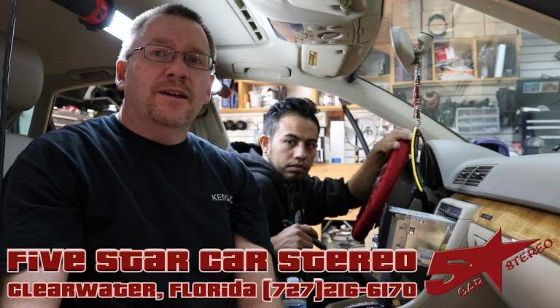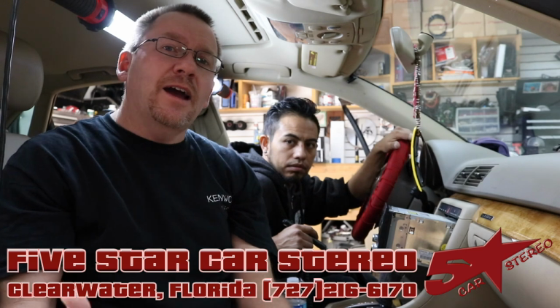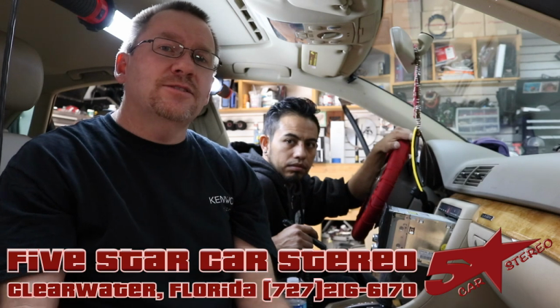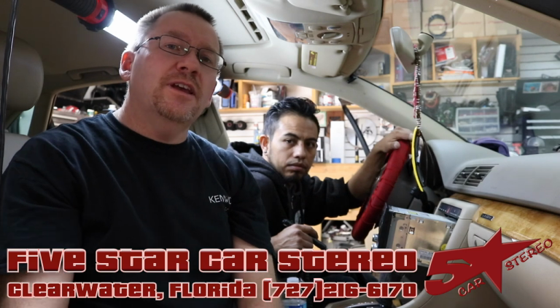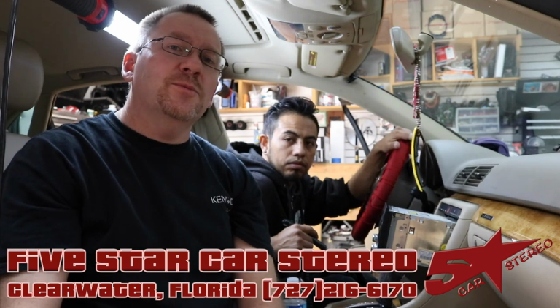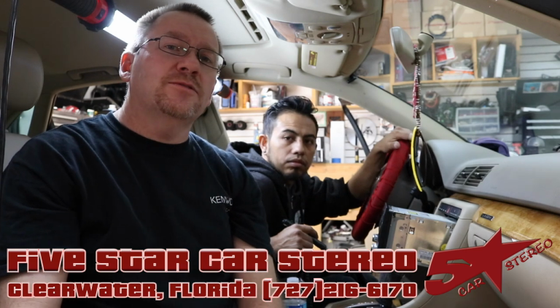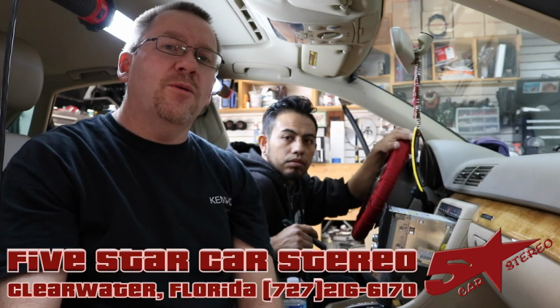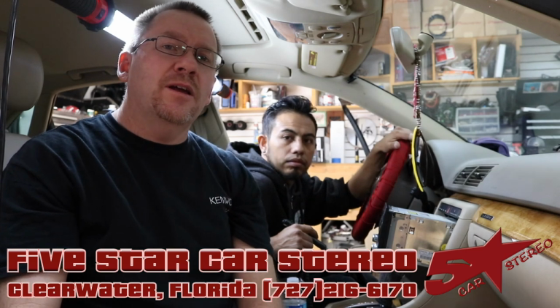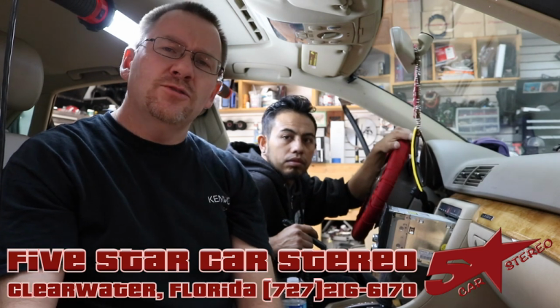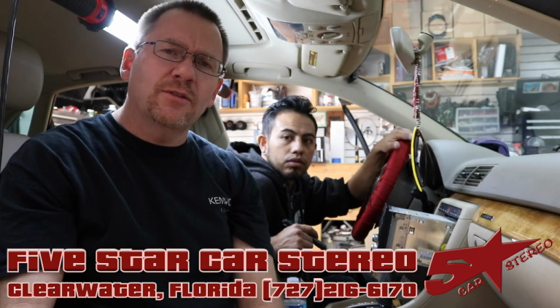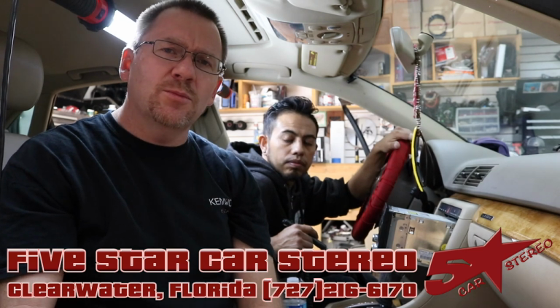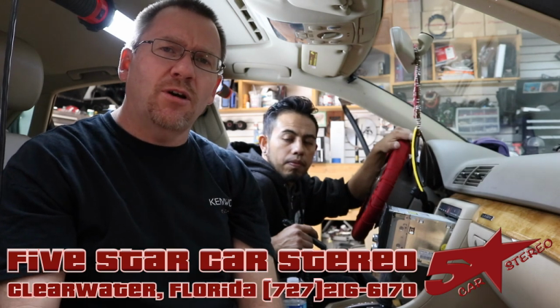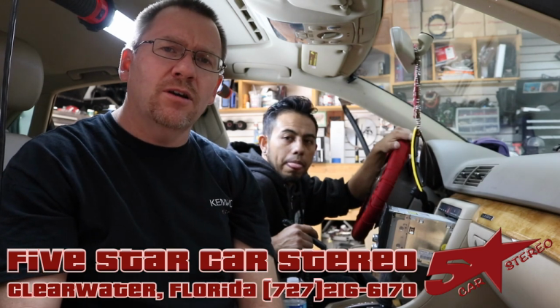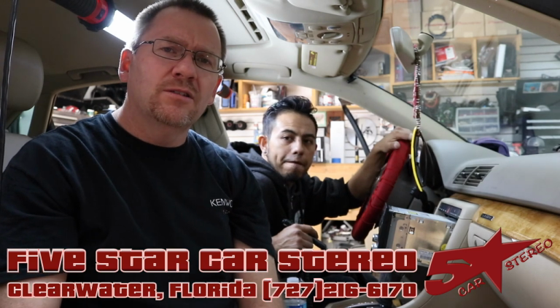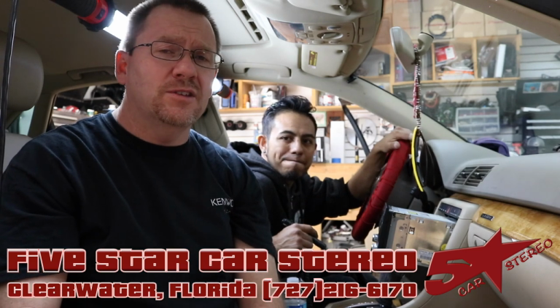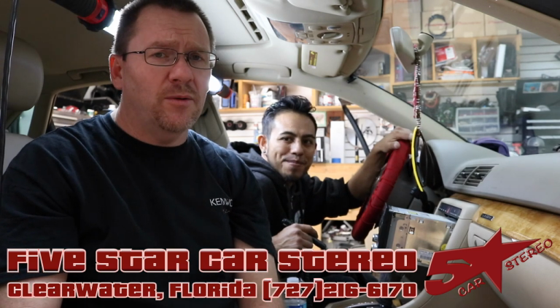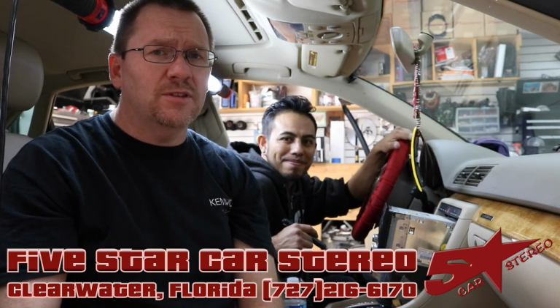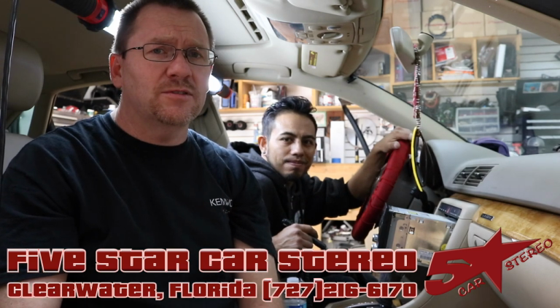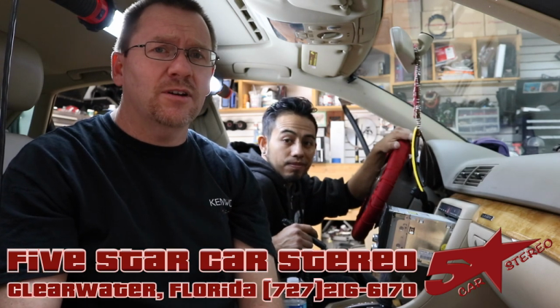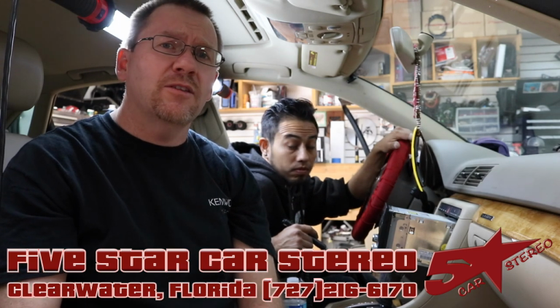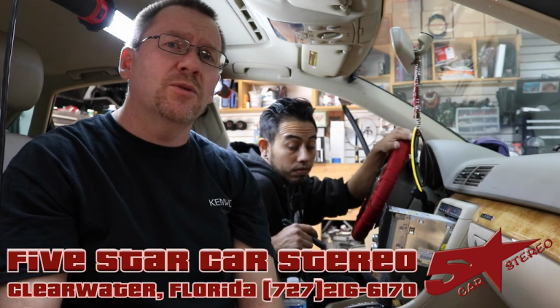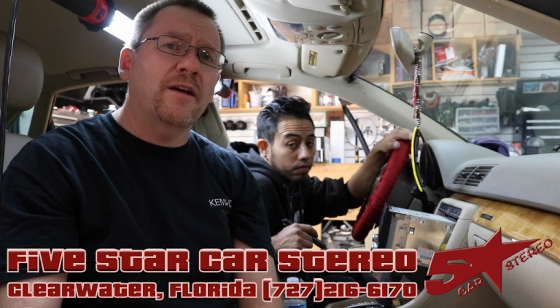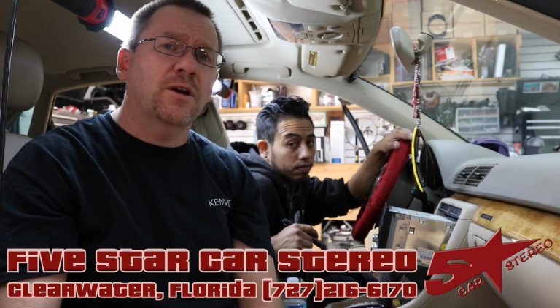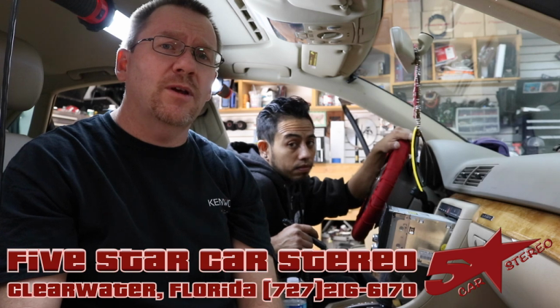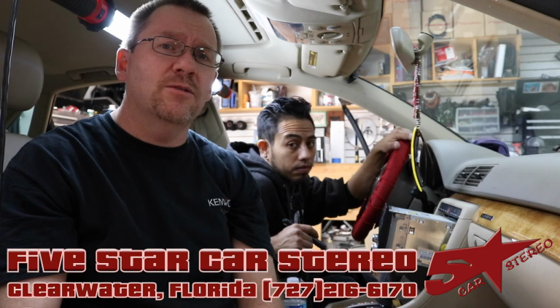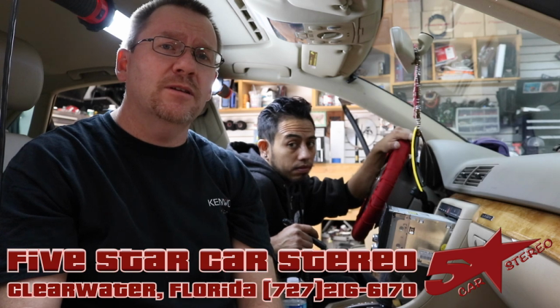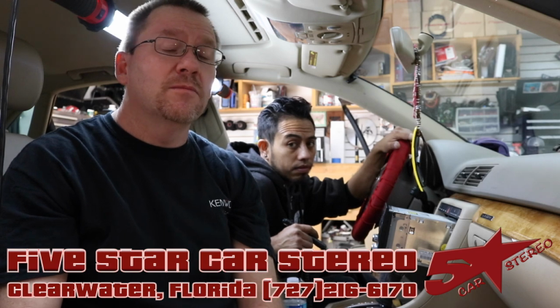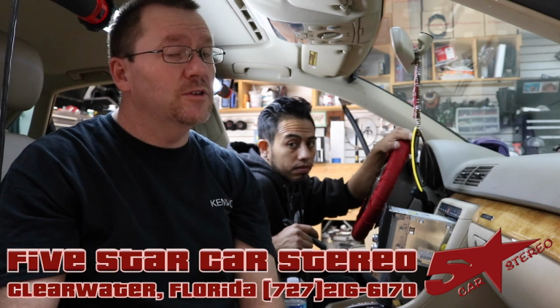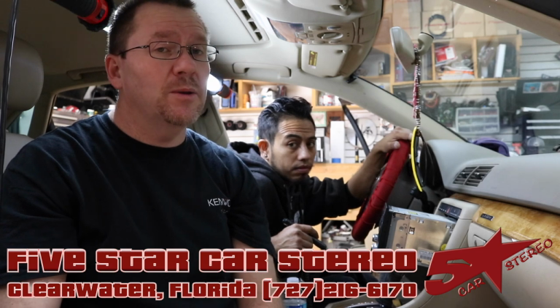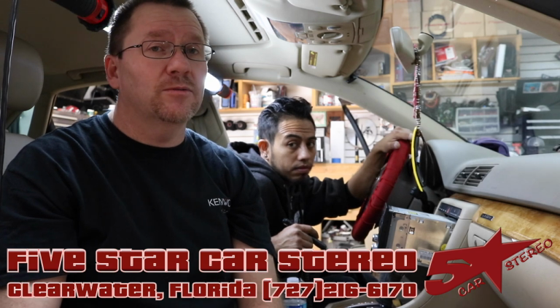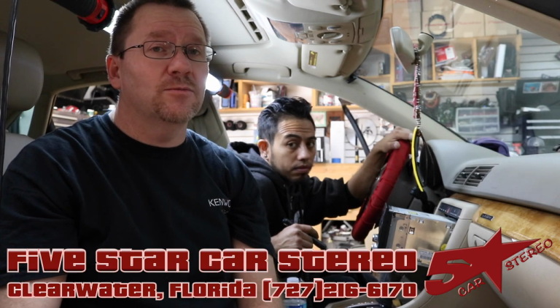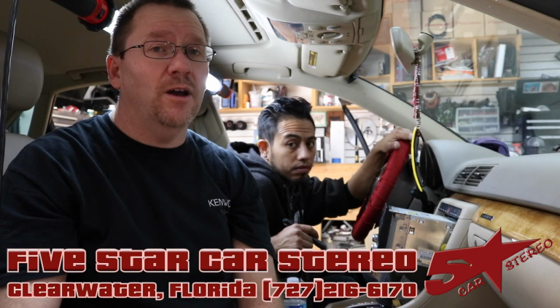Hey guys, it's Dave from the Install Bay. Do you have a German car? Does the FM reception suck now that you put an aftermarket radio in it? This might be the reason why.